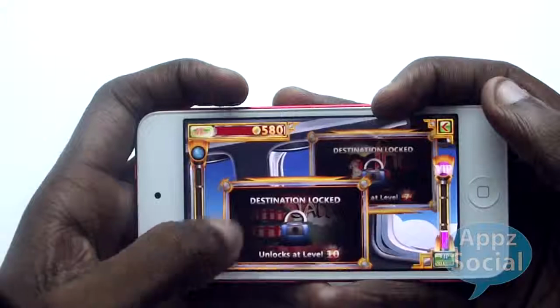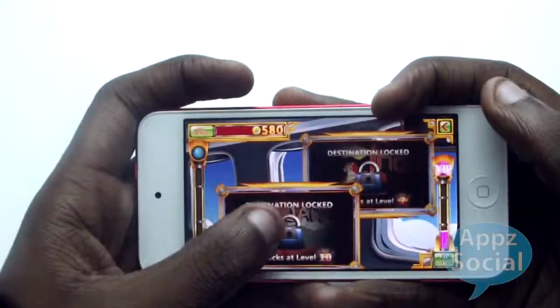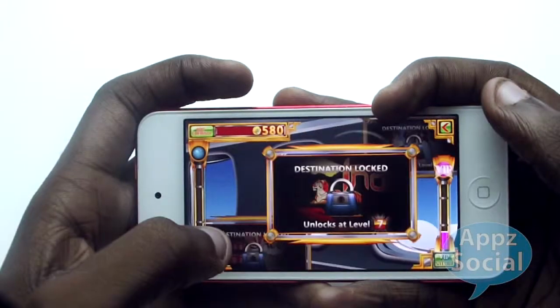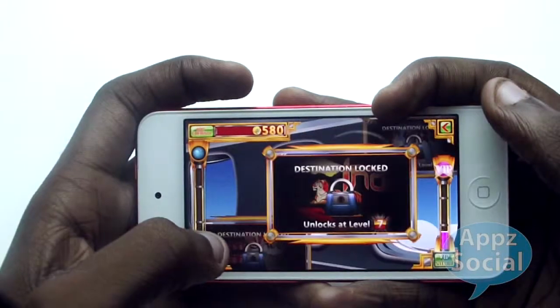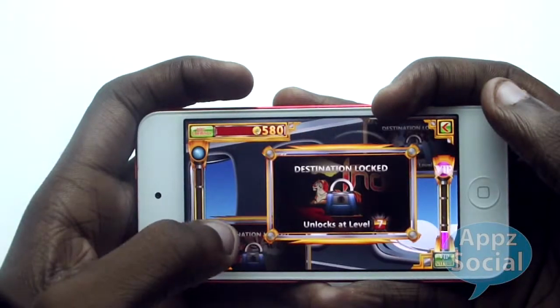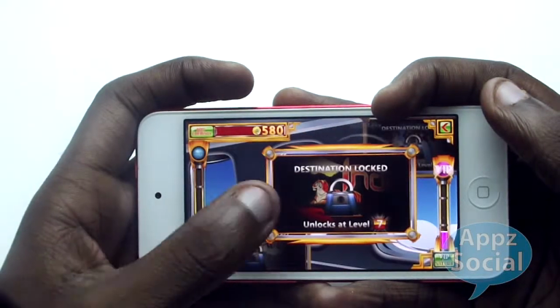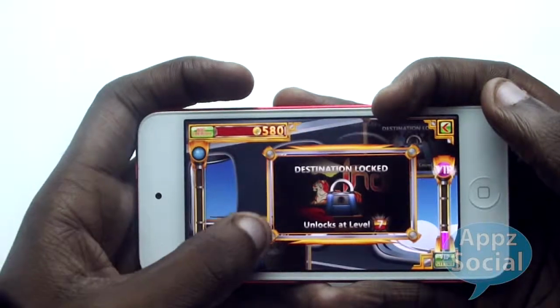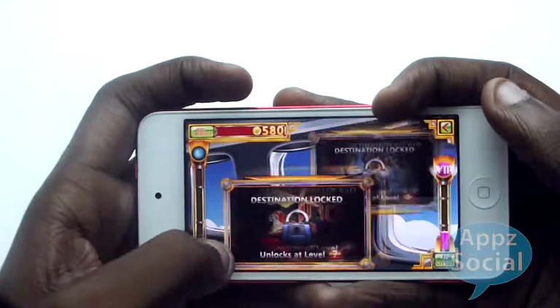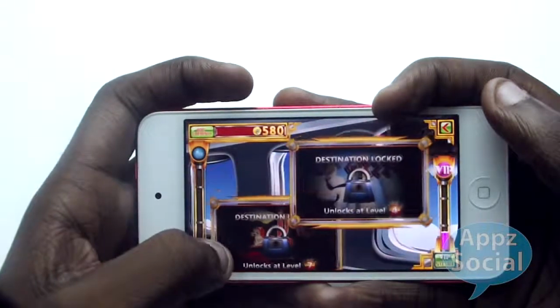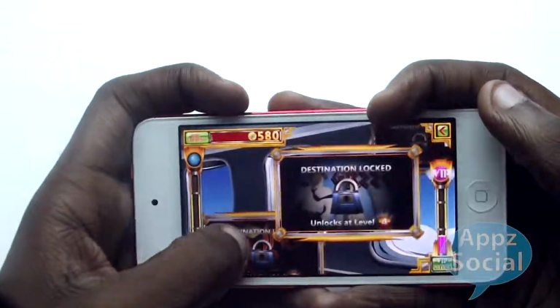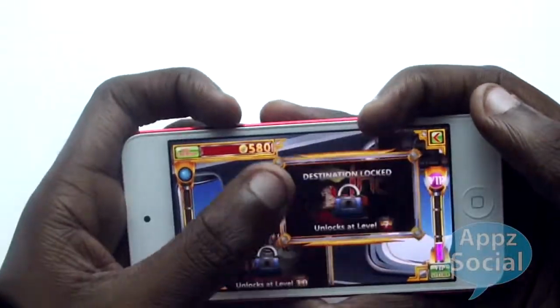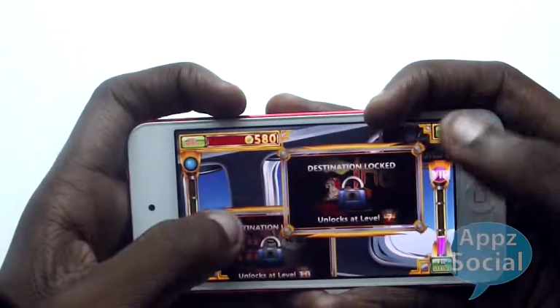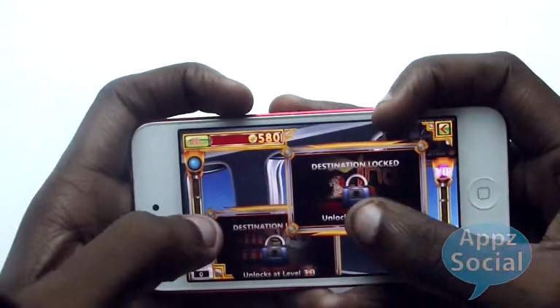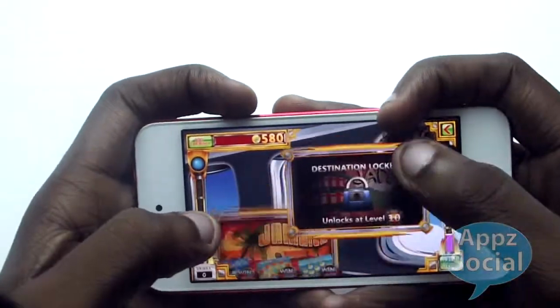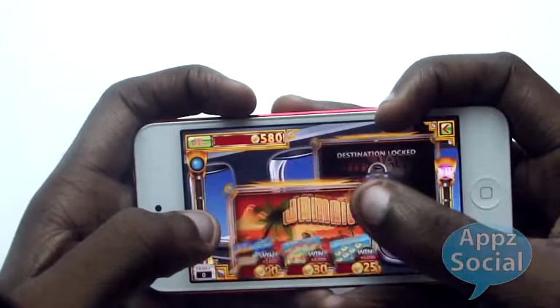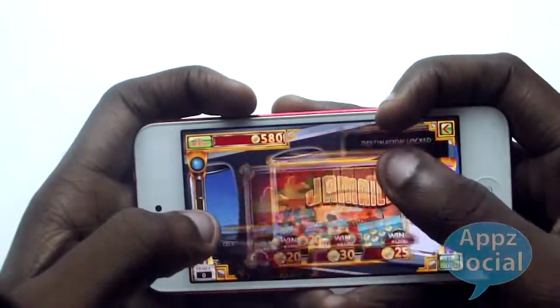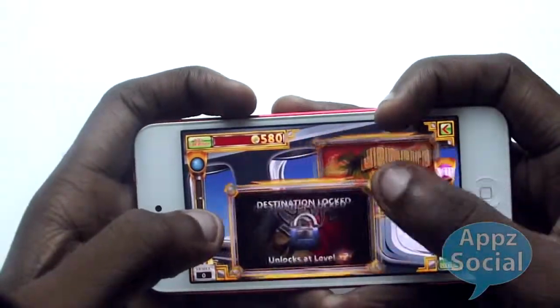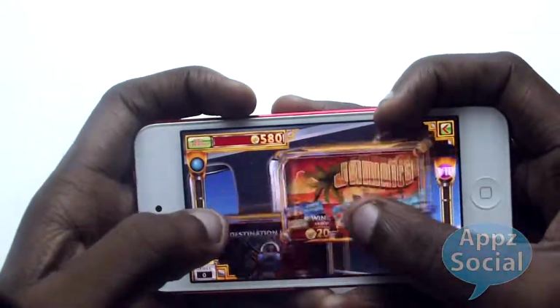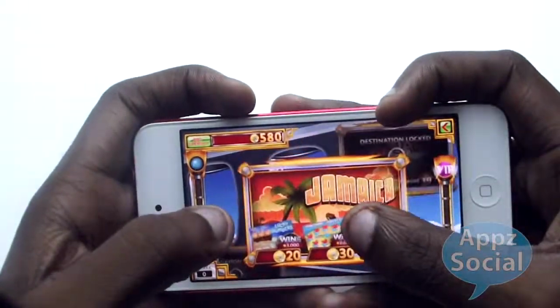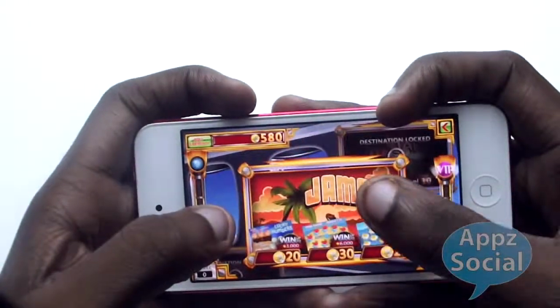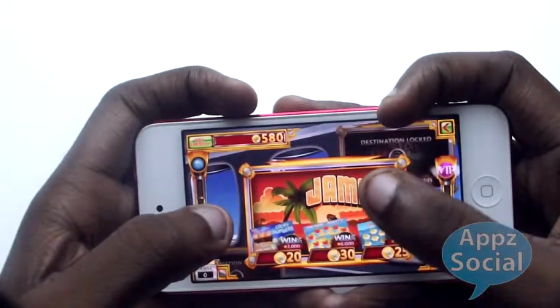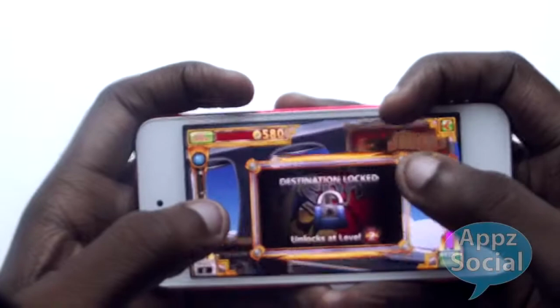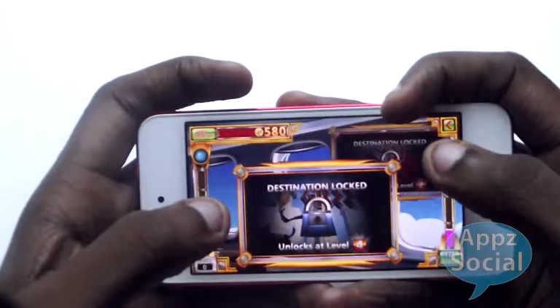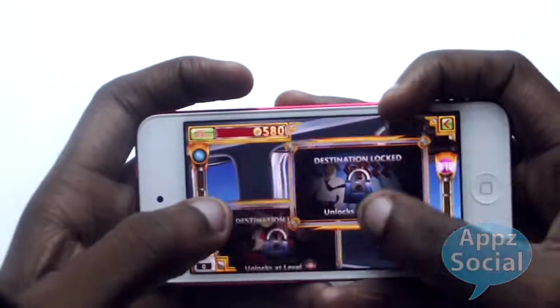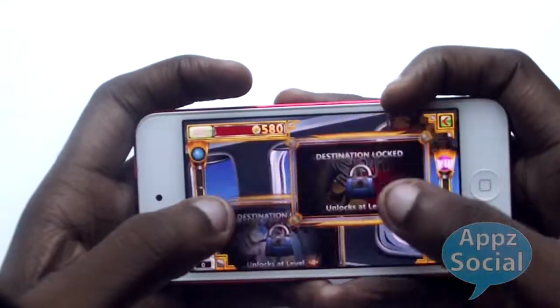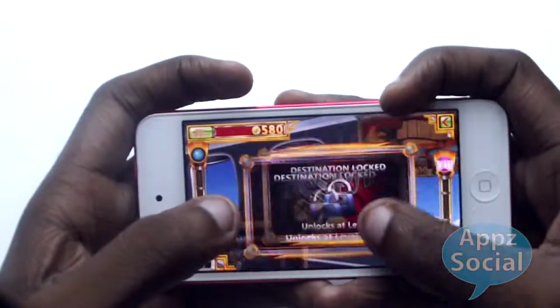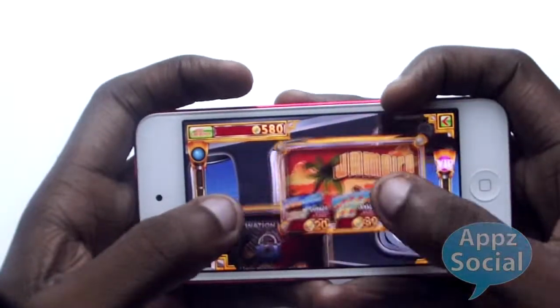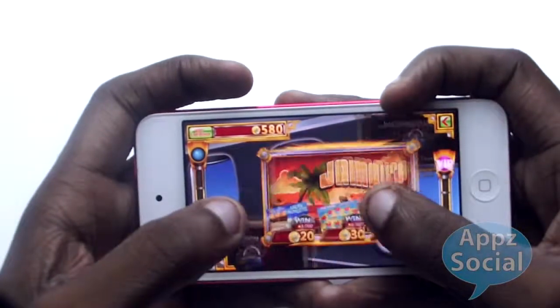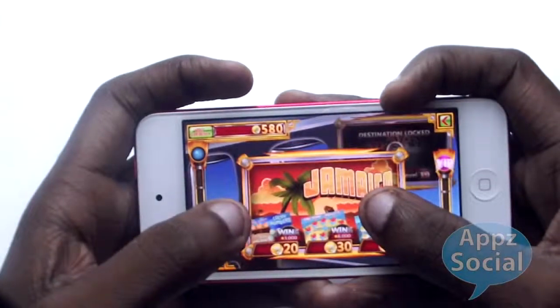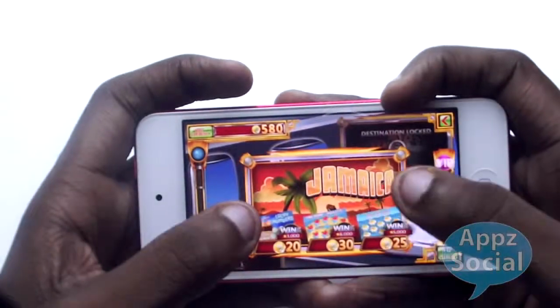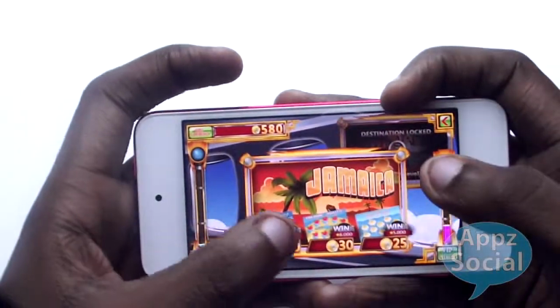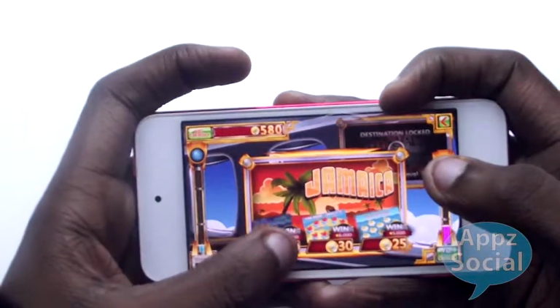We're going to bring you a review of two apps from Bubba Roga. The first one is called Jet Set Scratch Off Go and the second one is Lucky Lane Bowling.